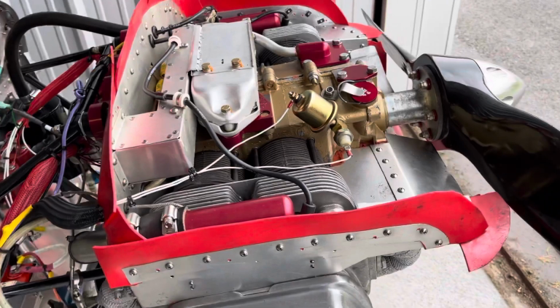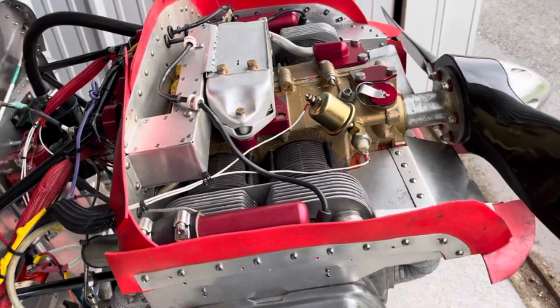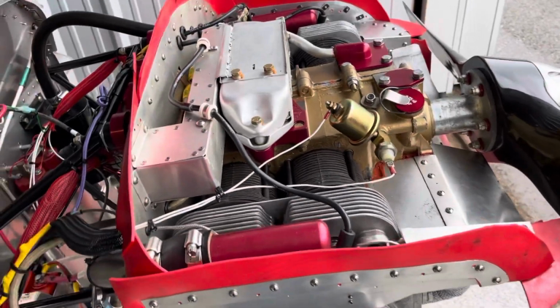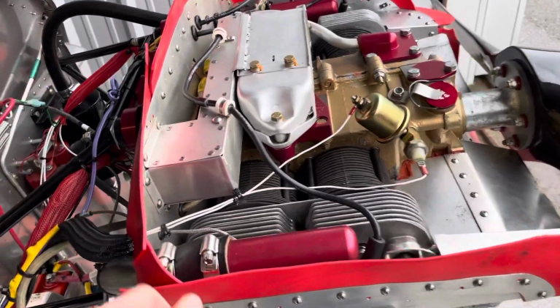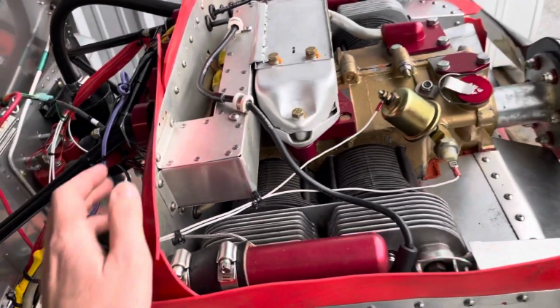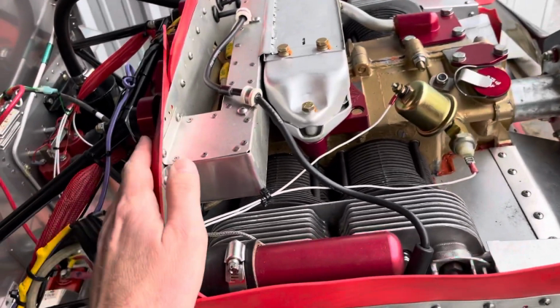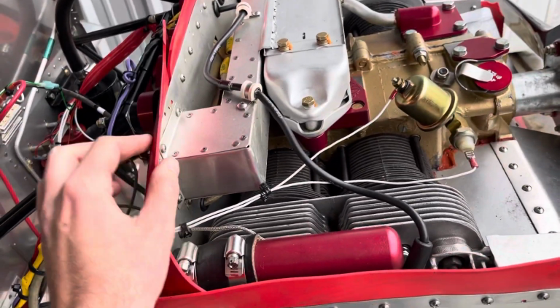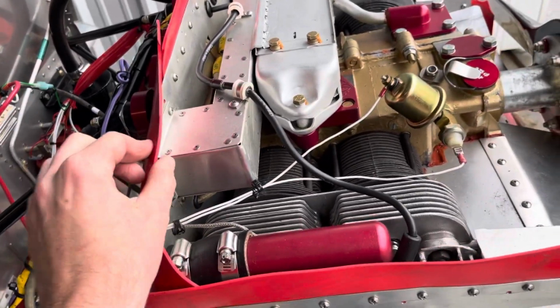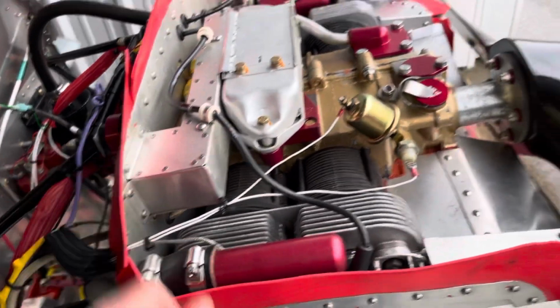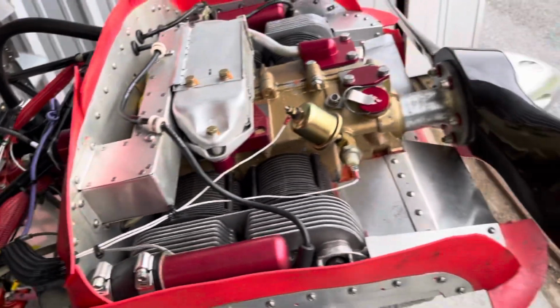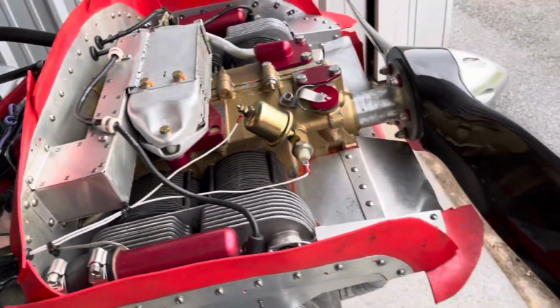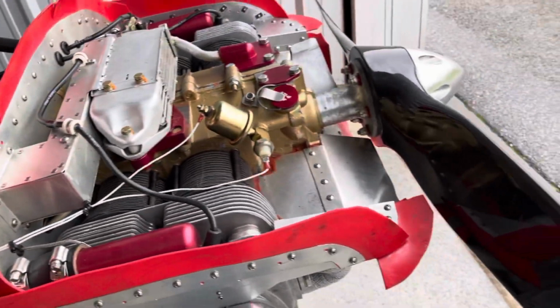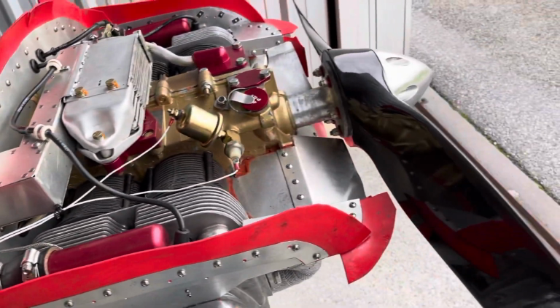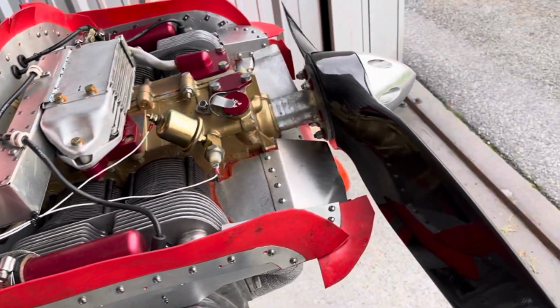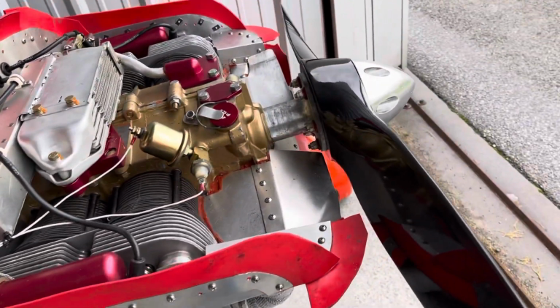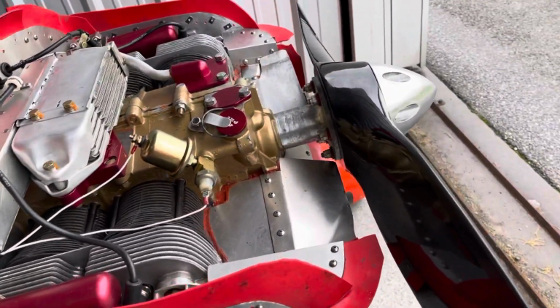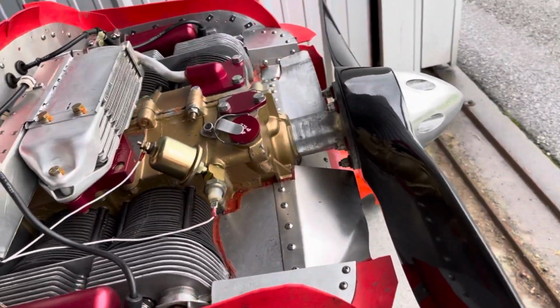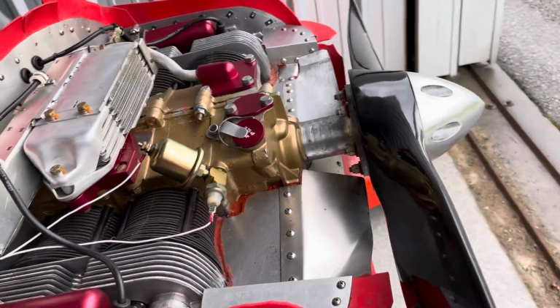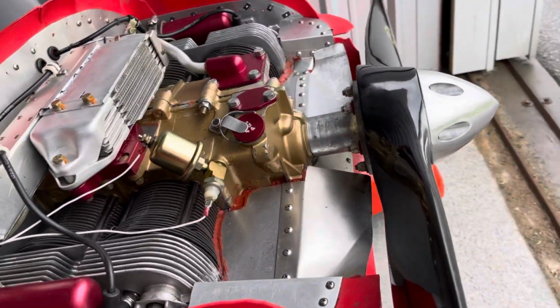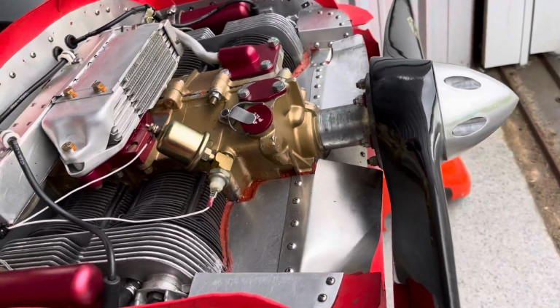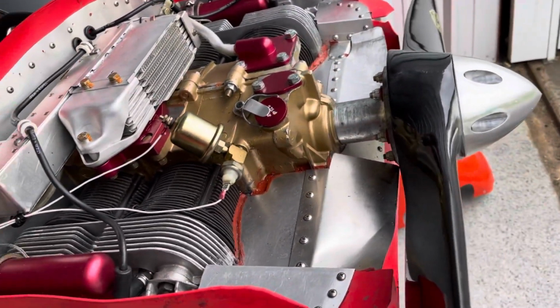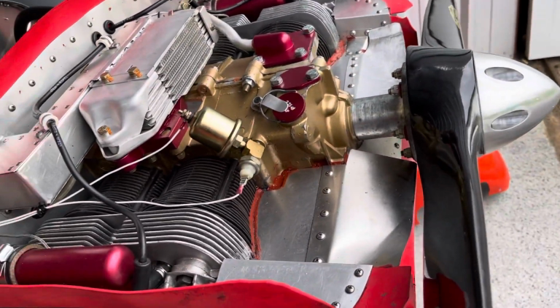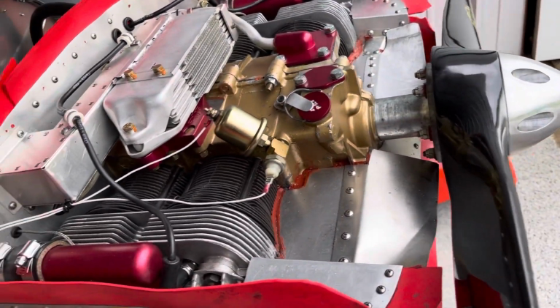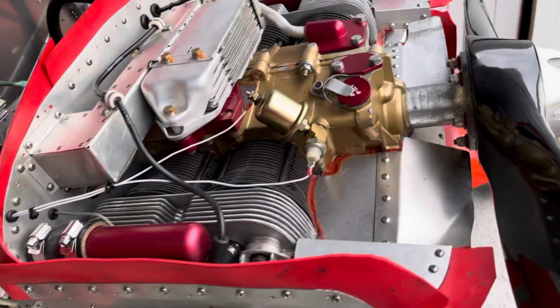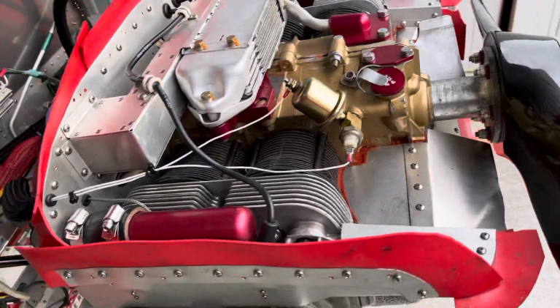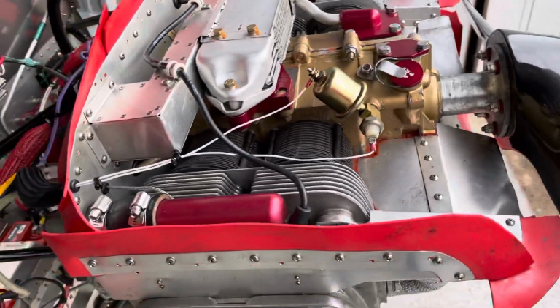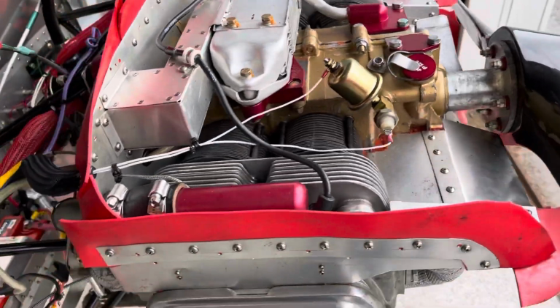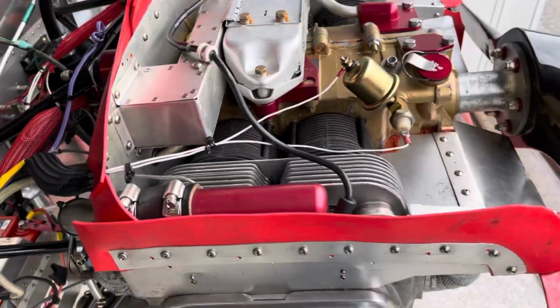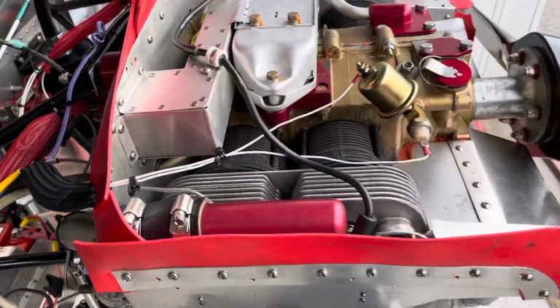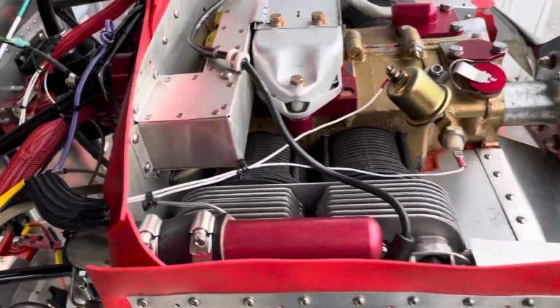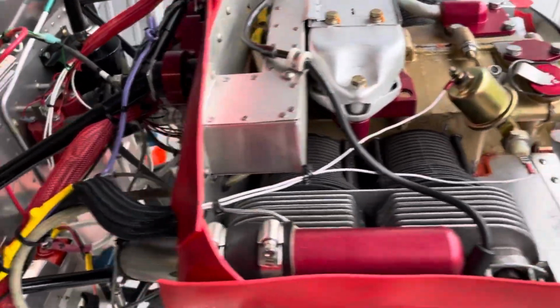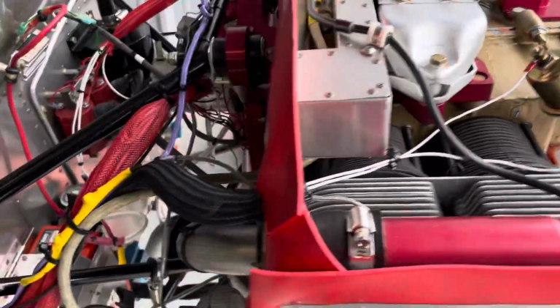We're also going to make sure that these seals are sealed good all the way around, and we're probably going to add some additional airflow underneath the cowling.